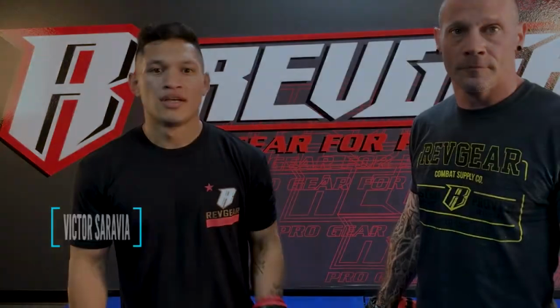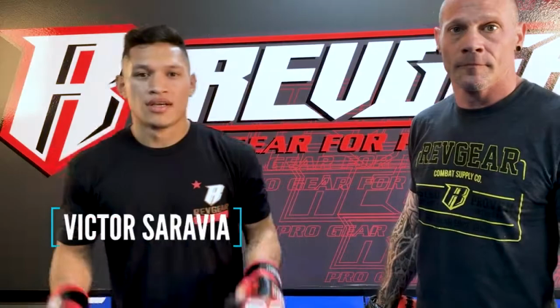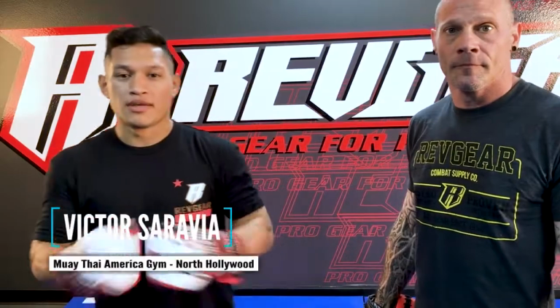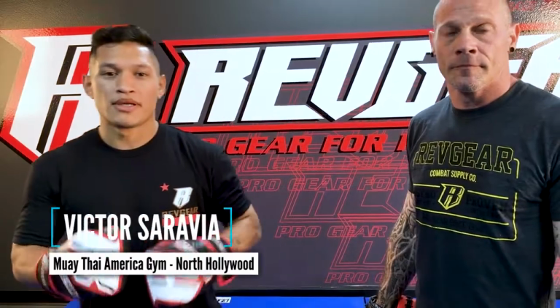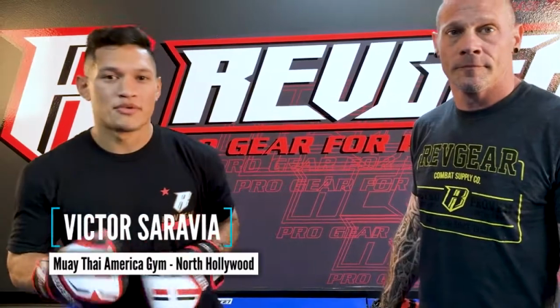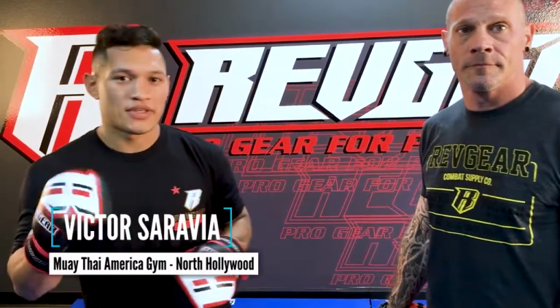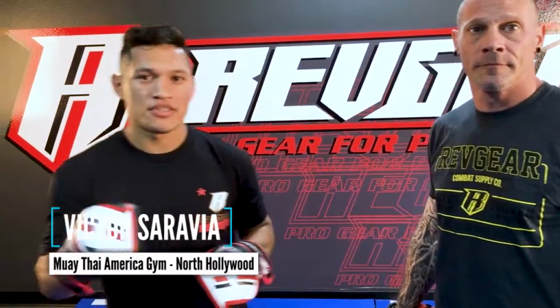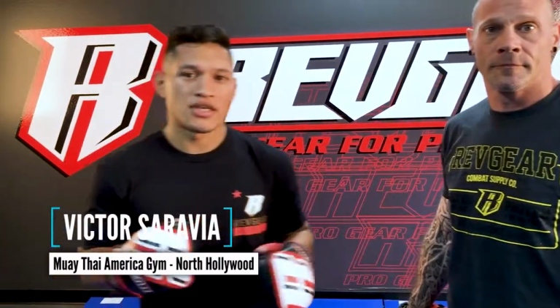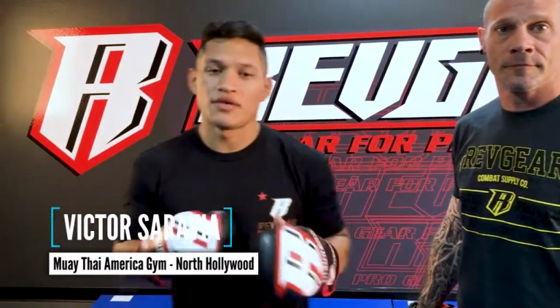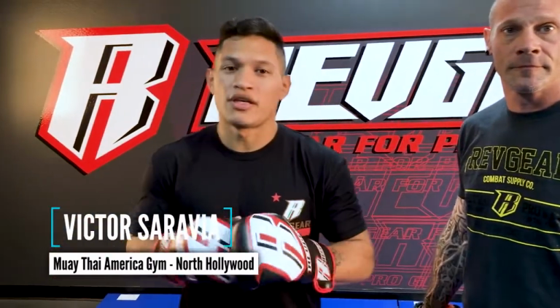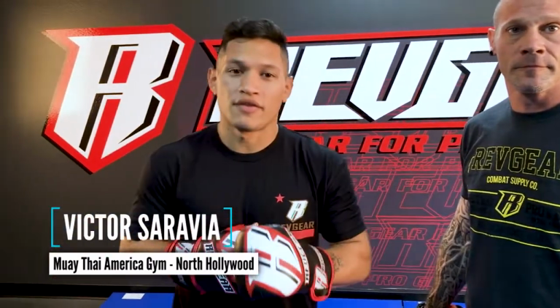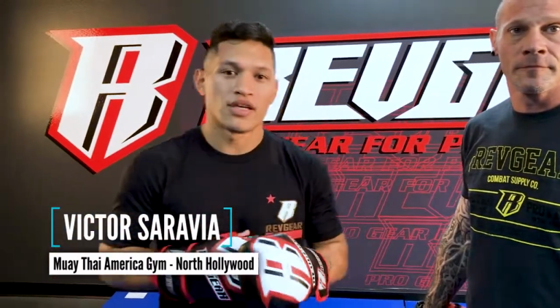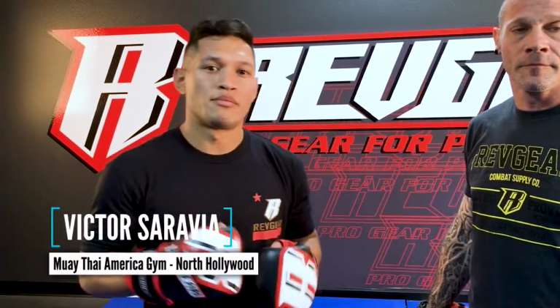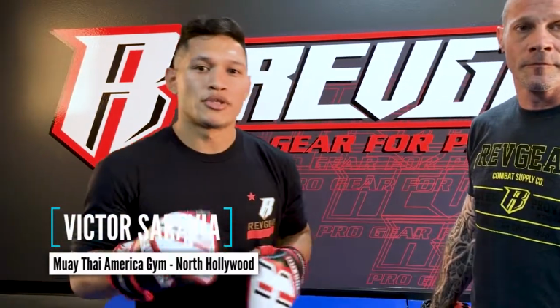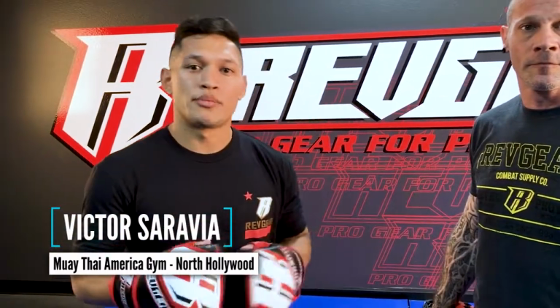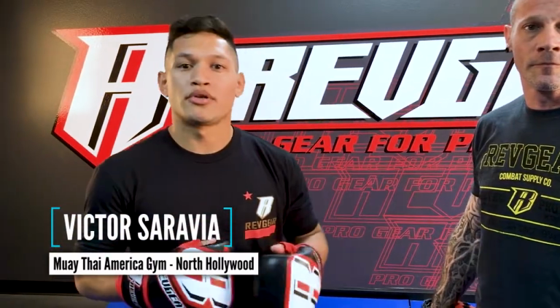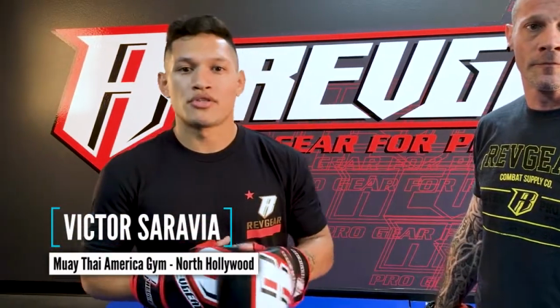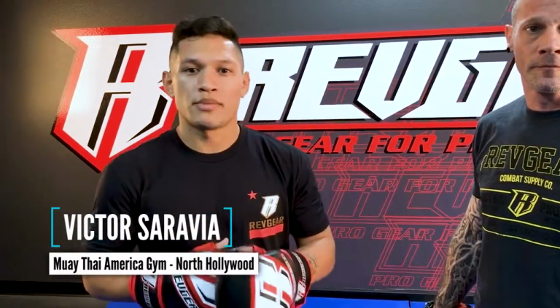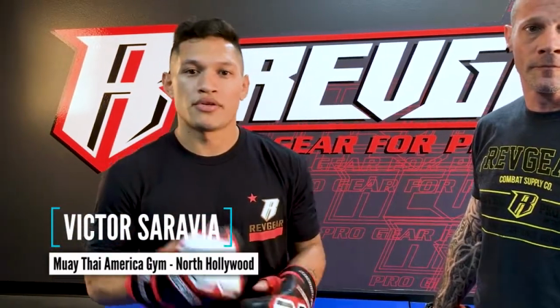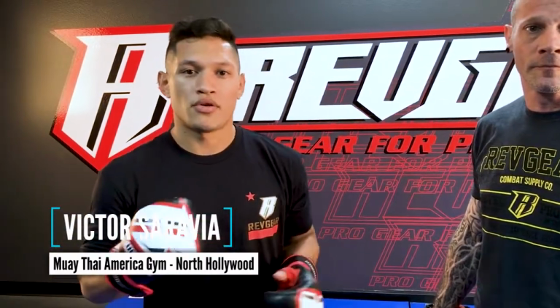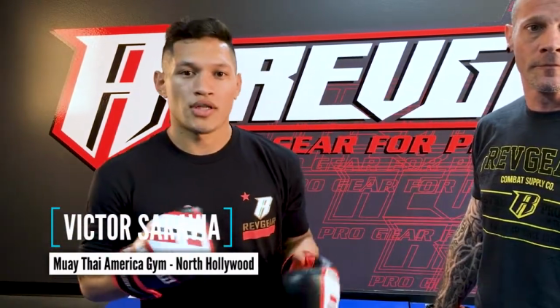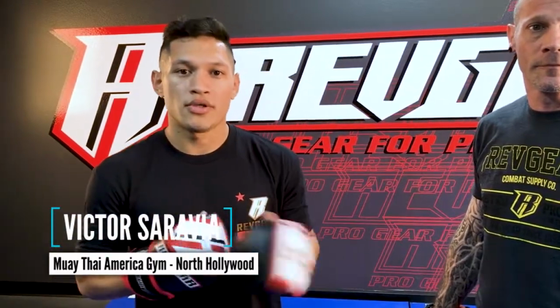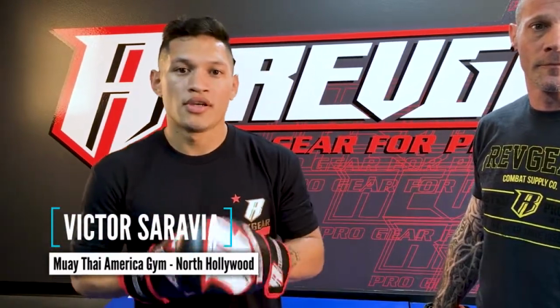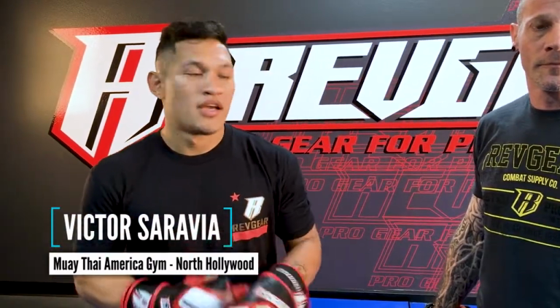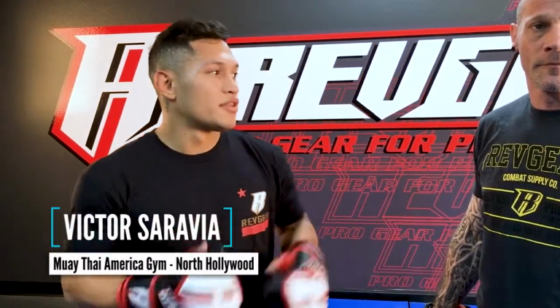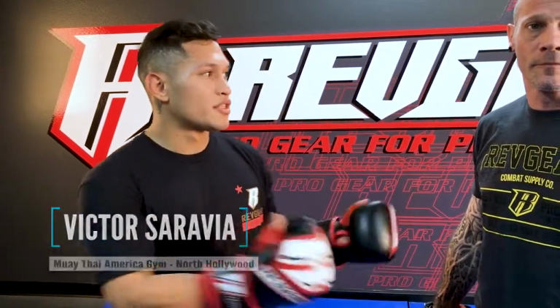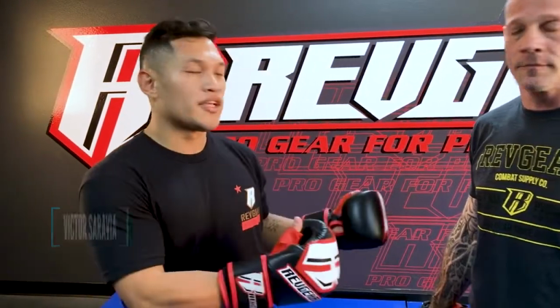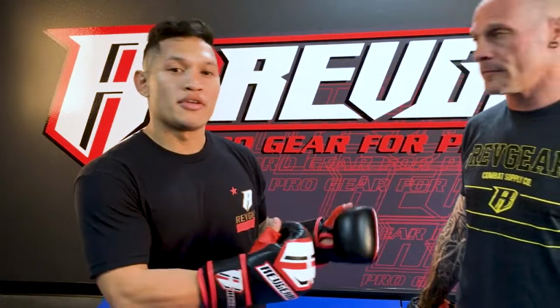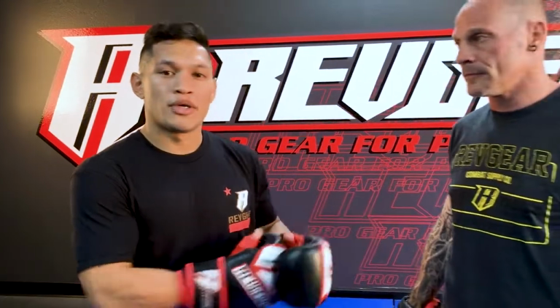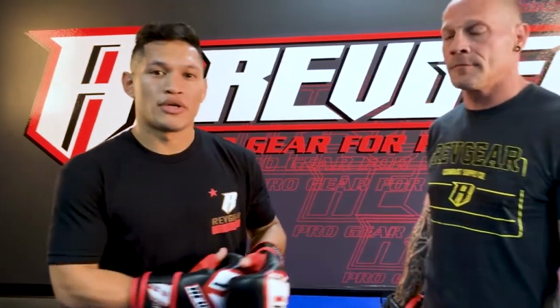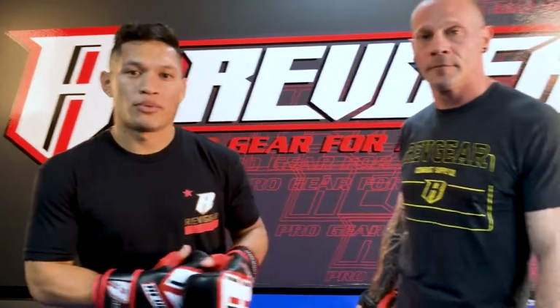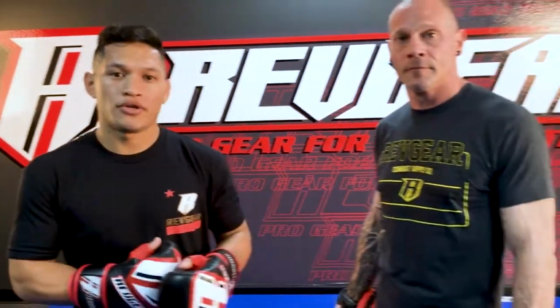Hey, my name is Victor Sarabian. I fight out of Muay Thai American Gym out in North Hollywood. This is Anthony, my training partner.